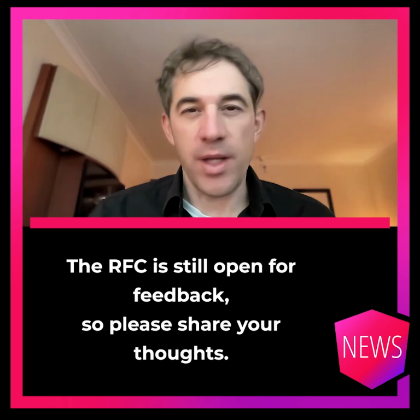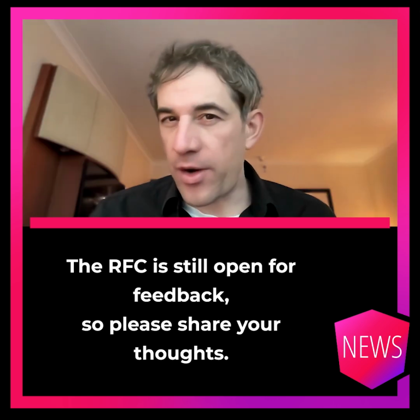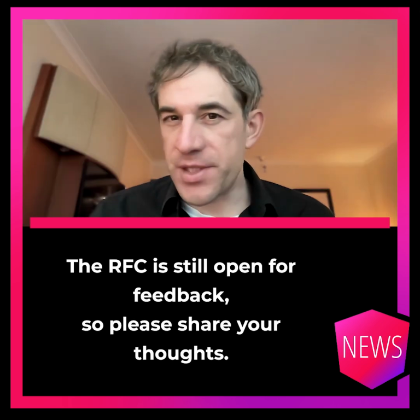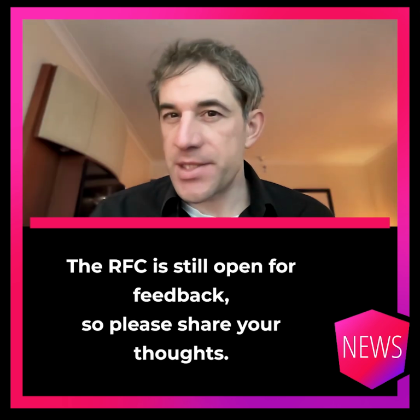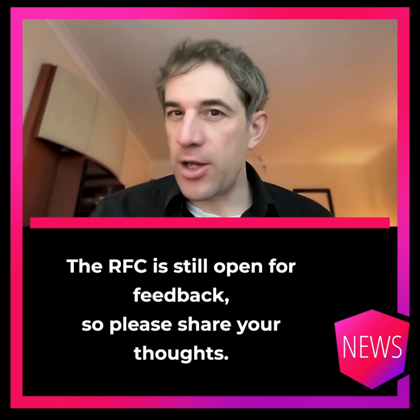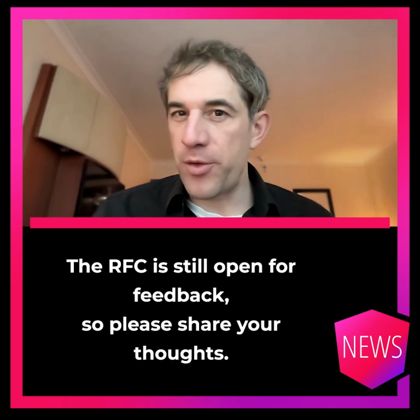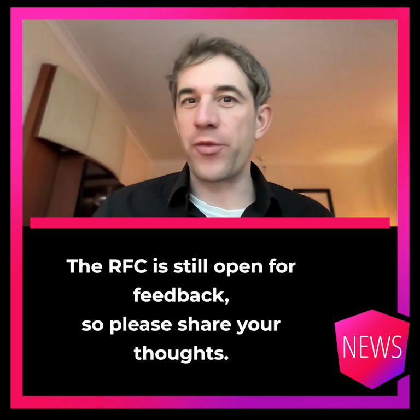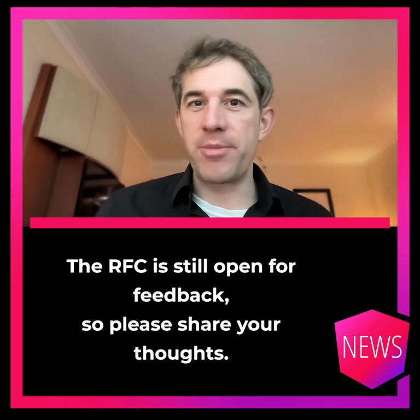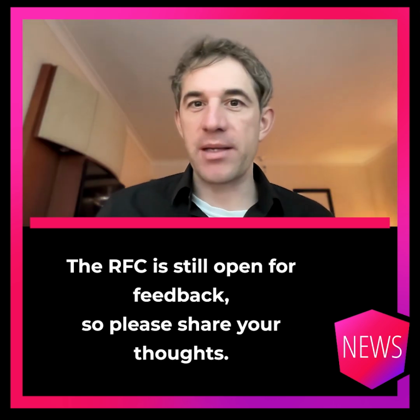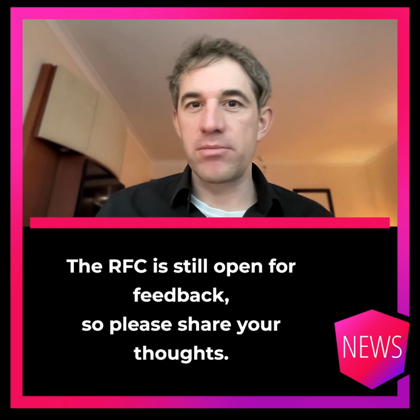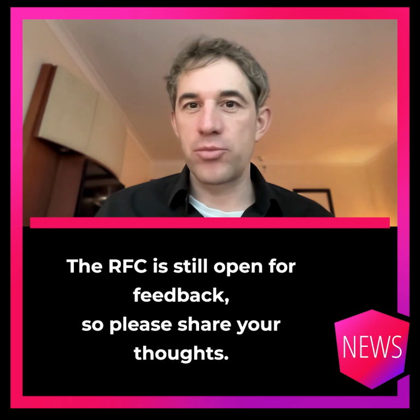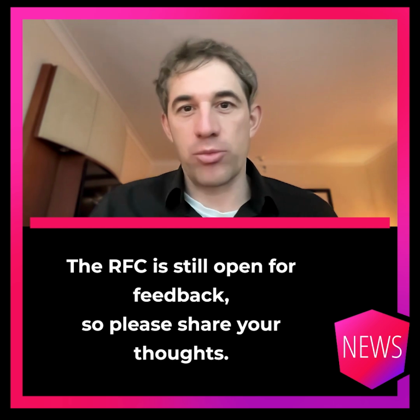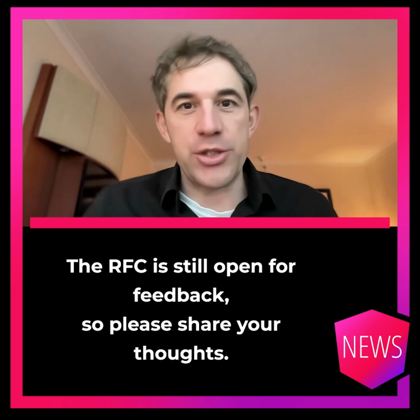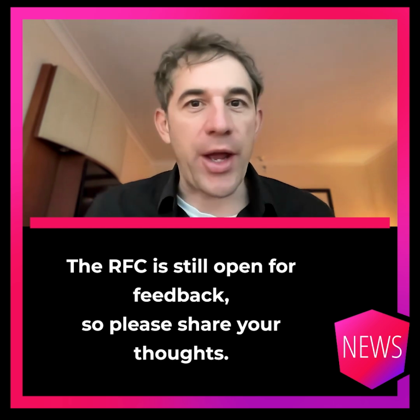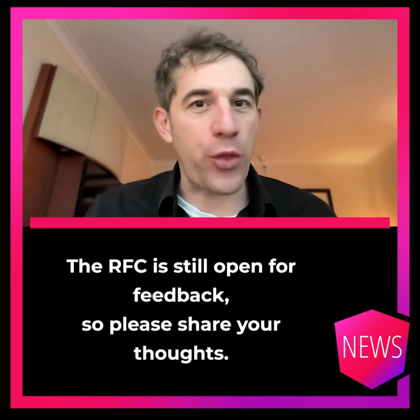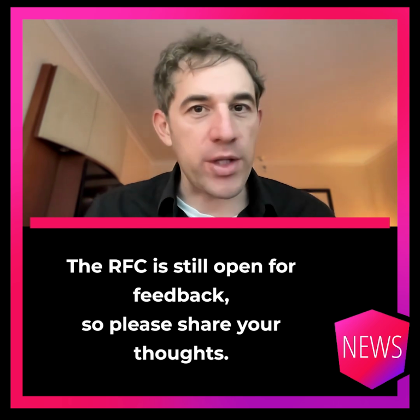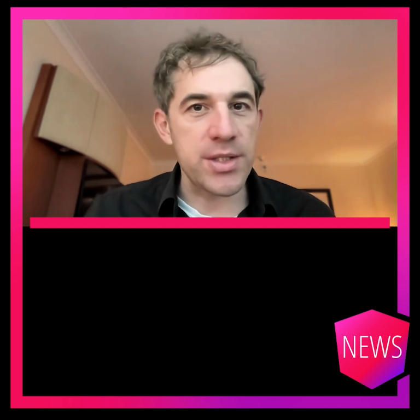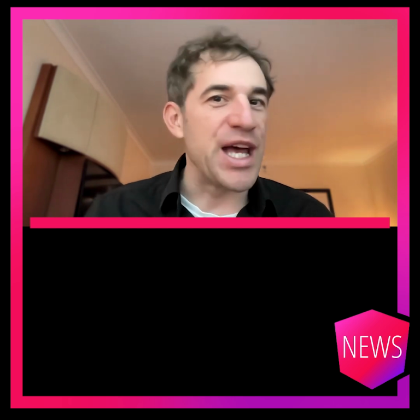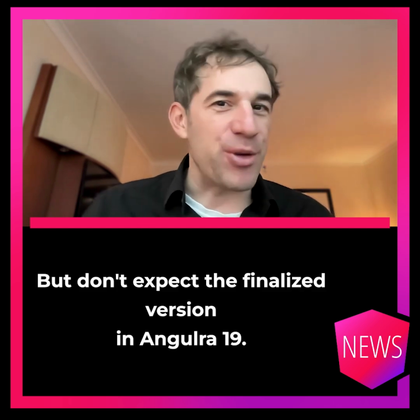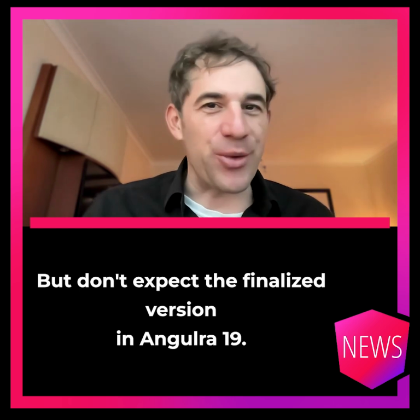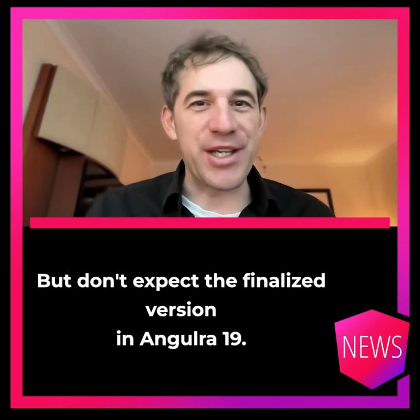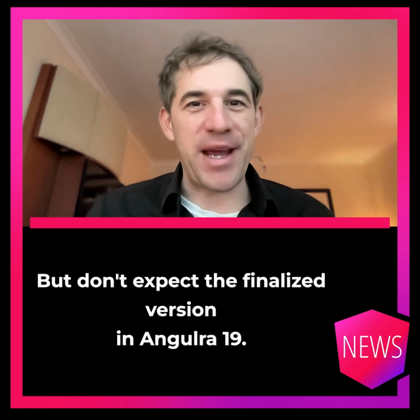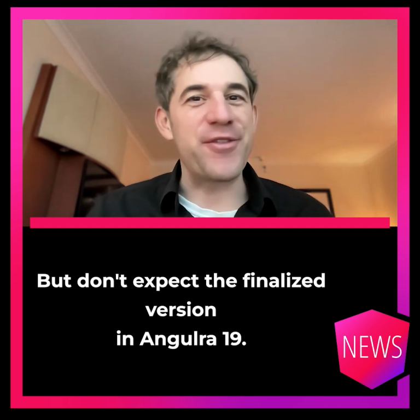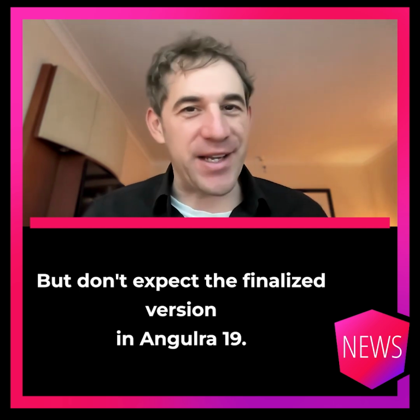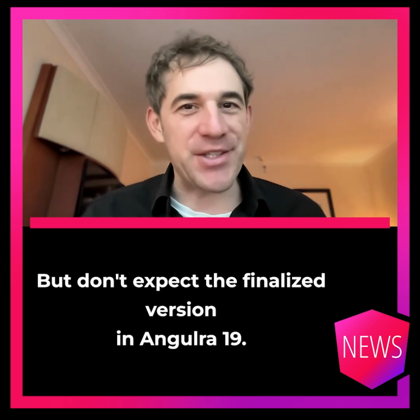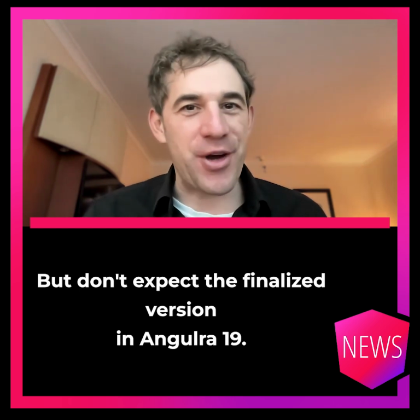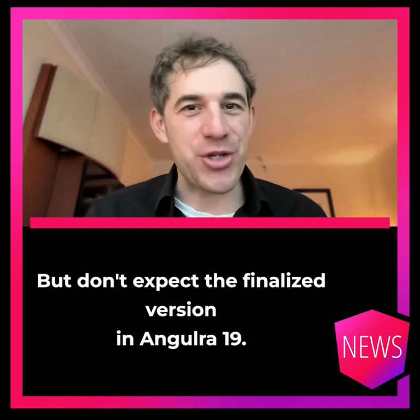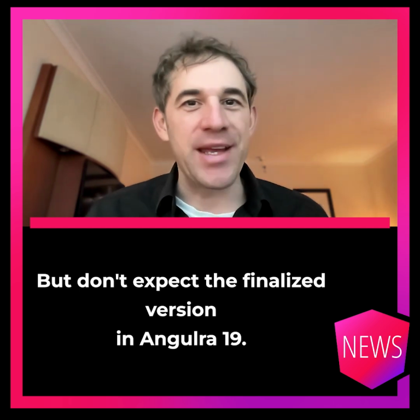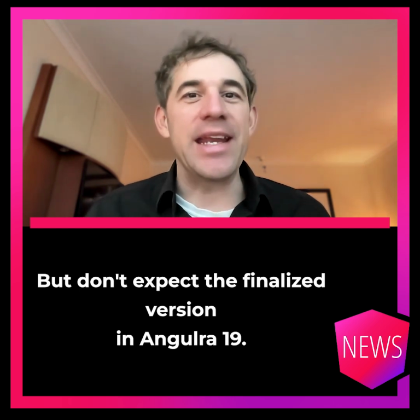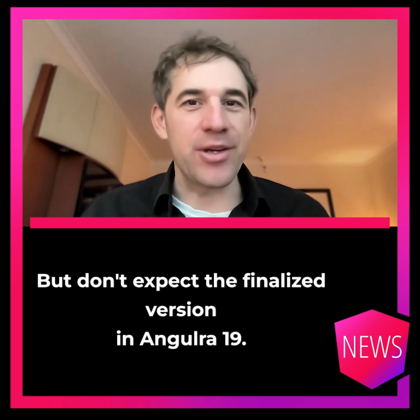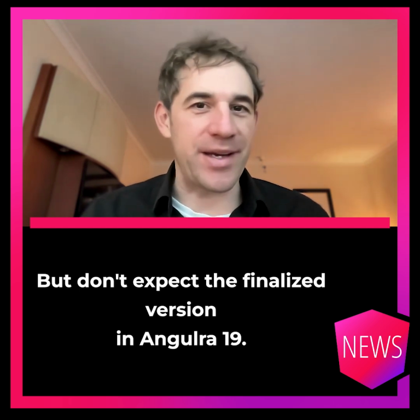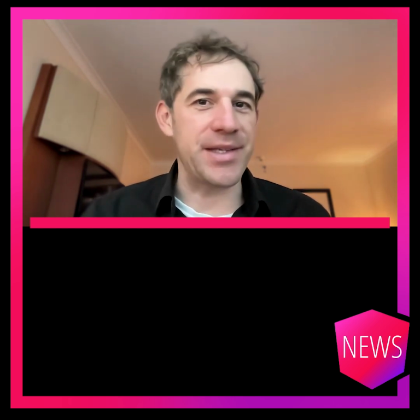The RFC is still open for feedback, so please share your thoughts — but don't expect the finalized version in Angular 19.